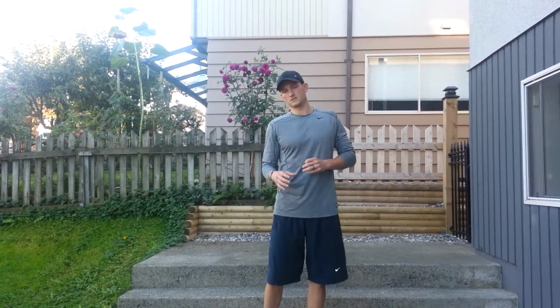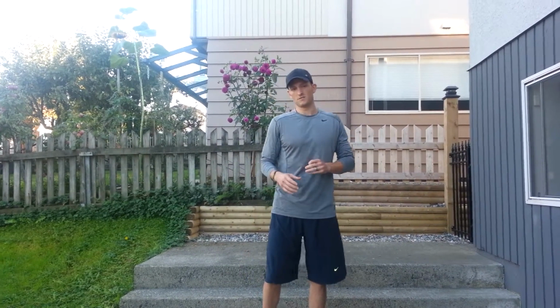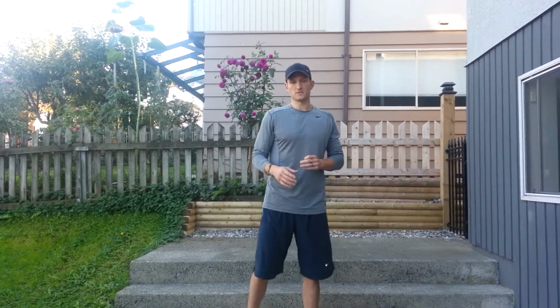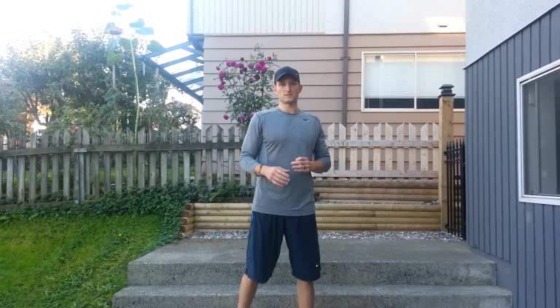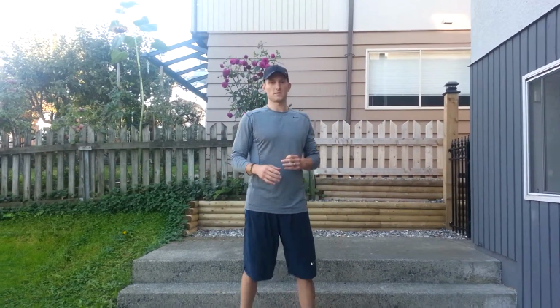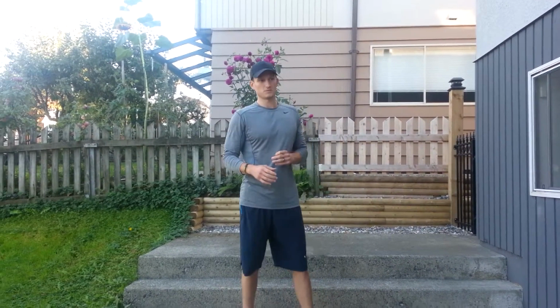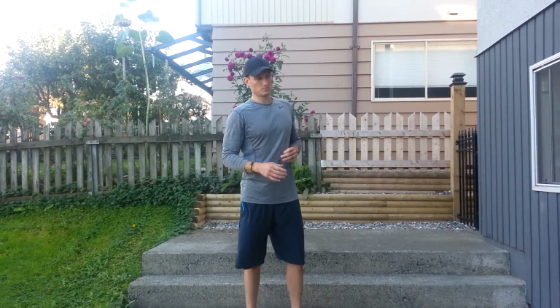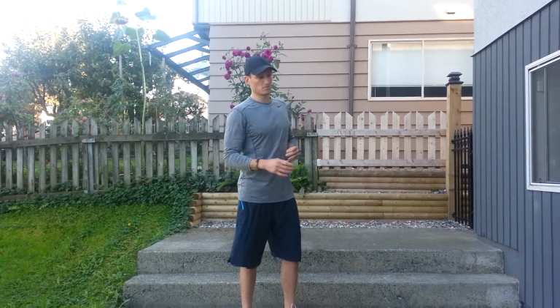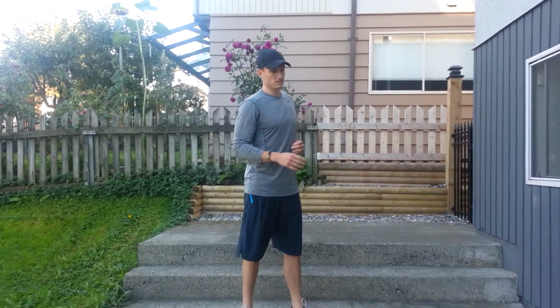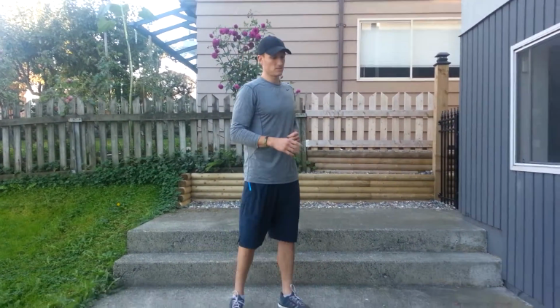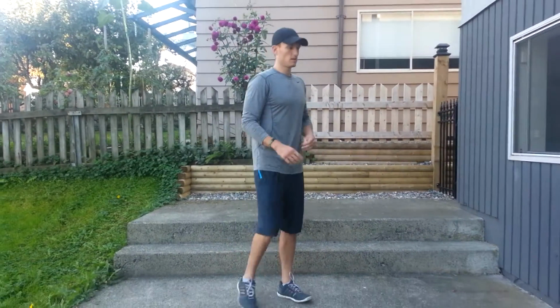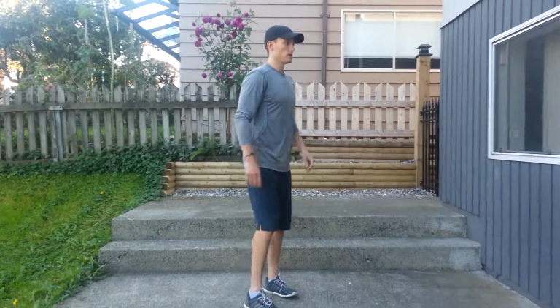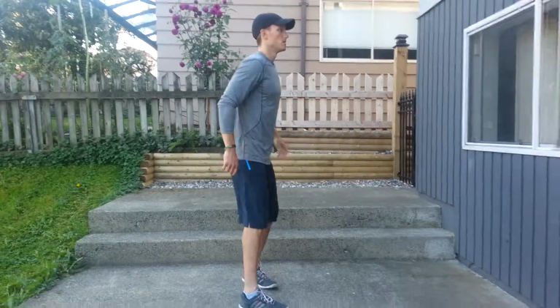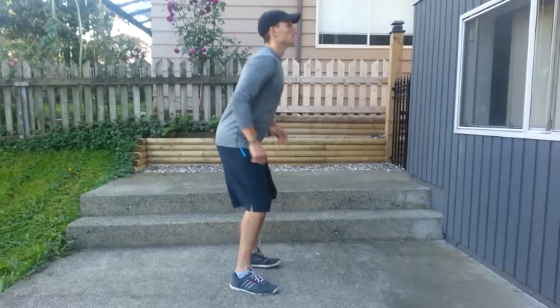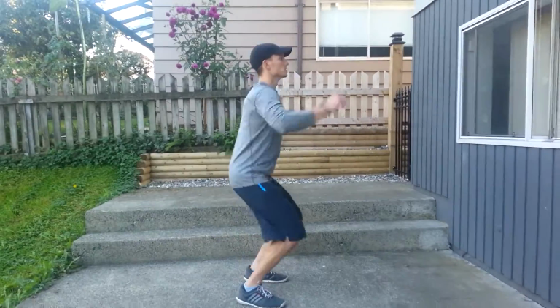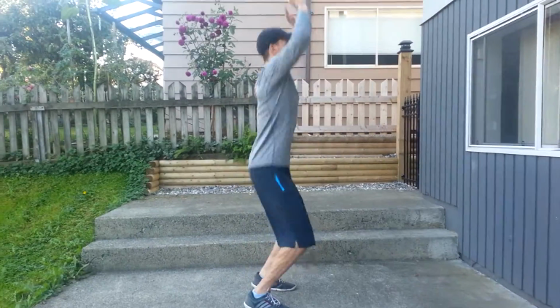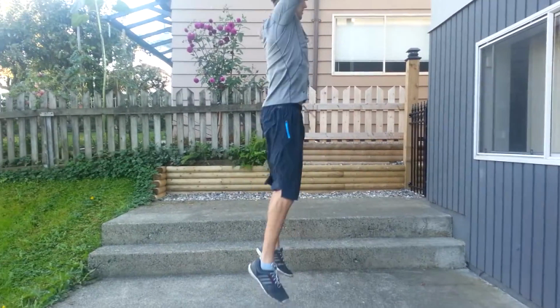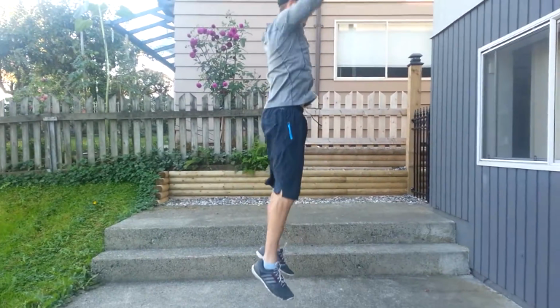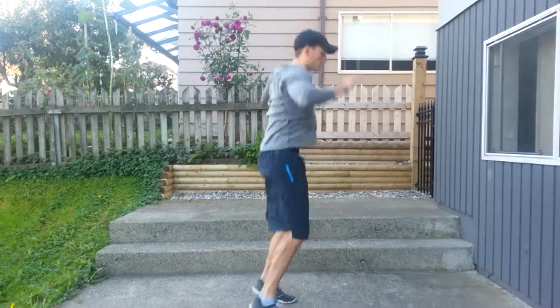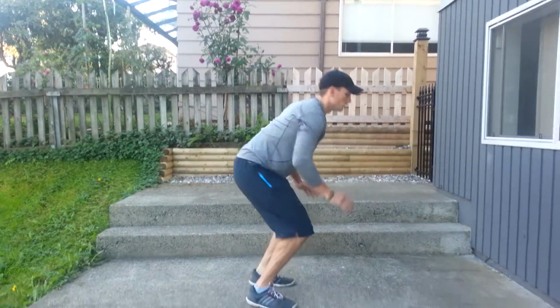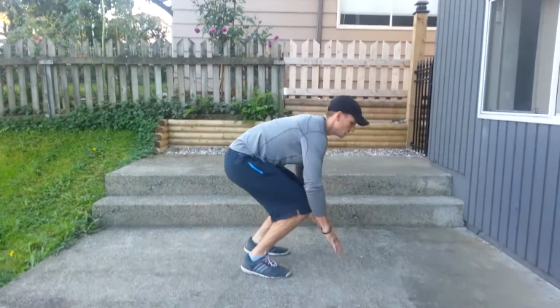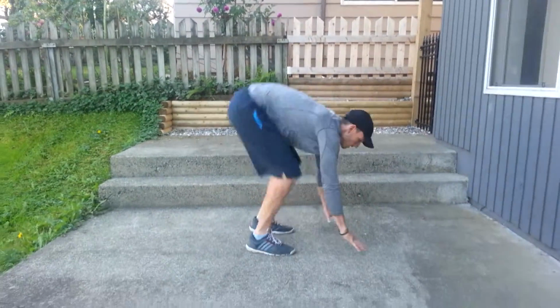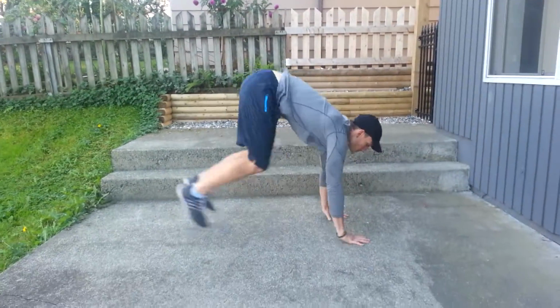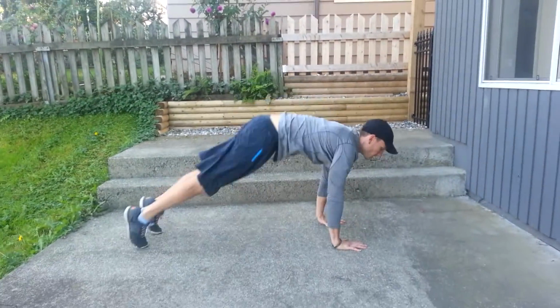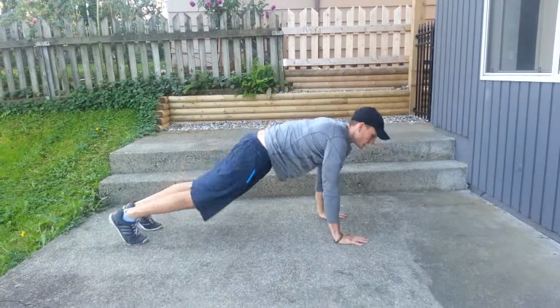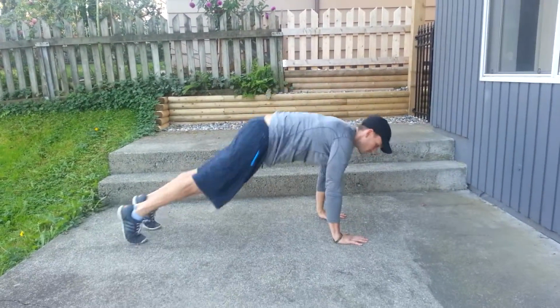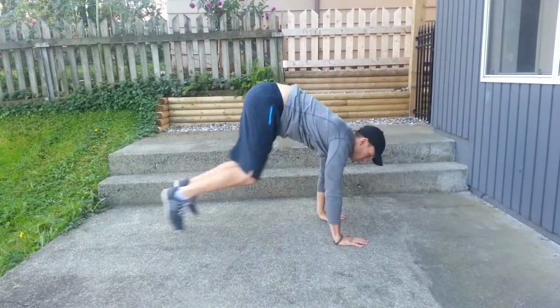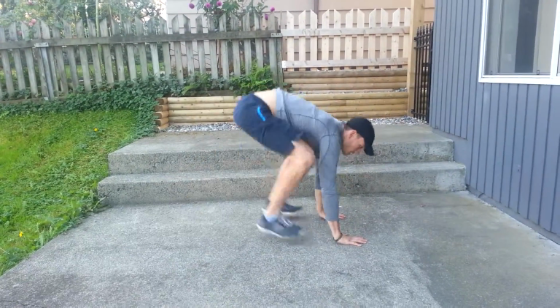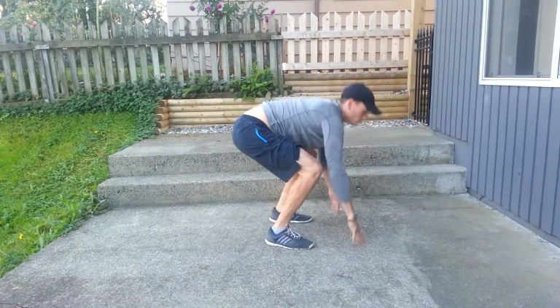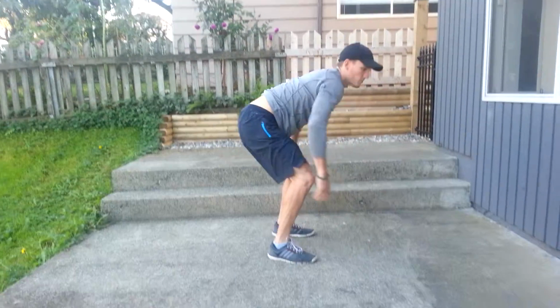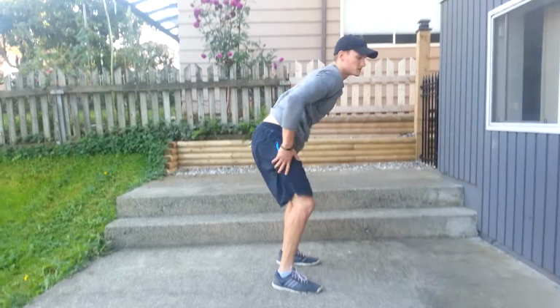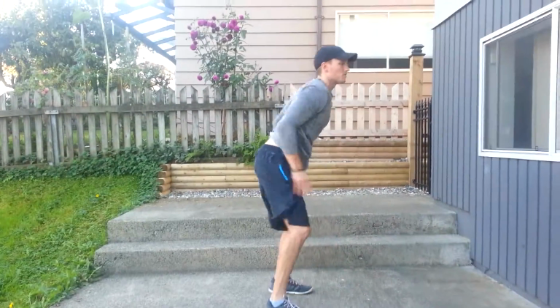I'm going to show you the first exercise, which is burpees. So up, plank, no push-up.